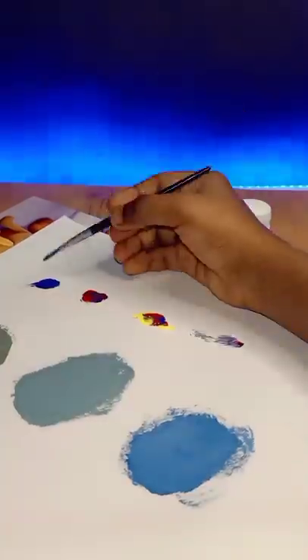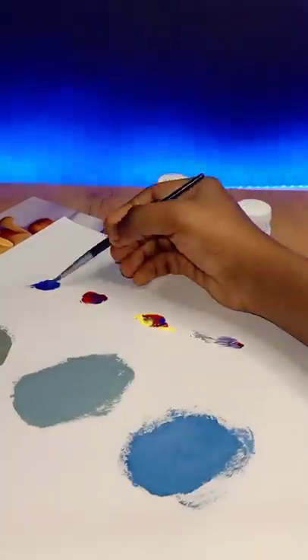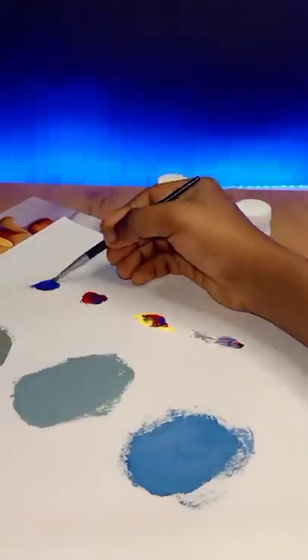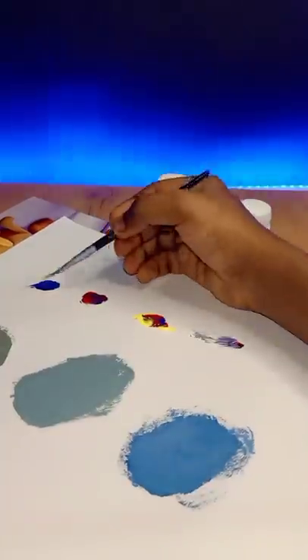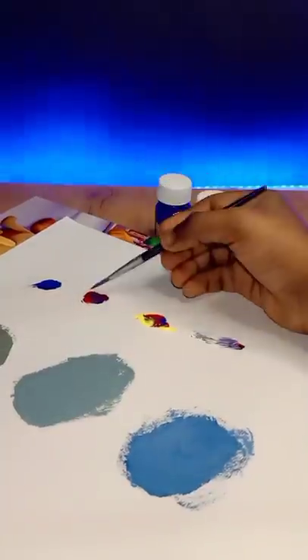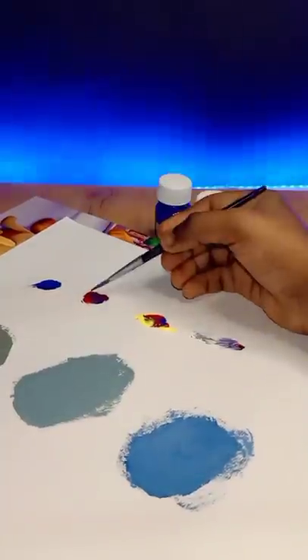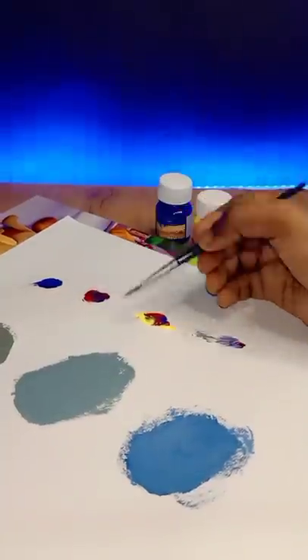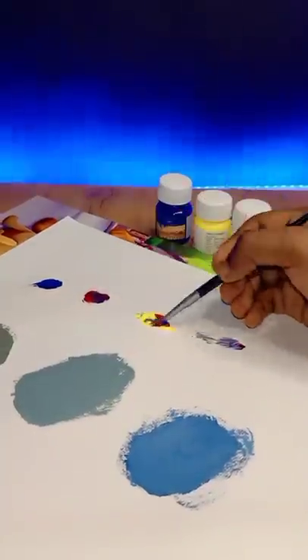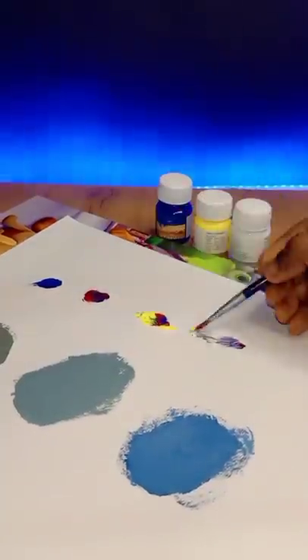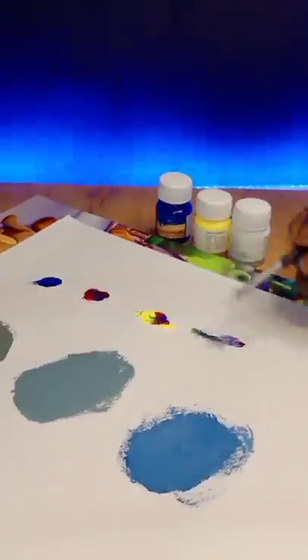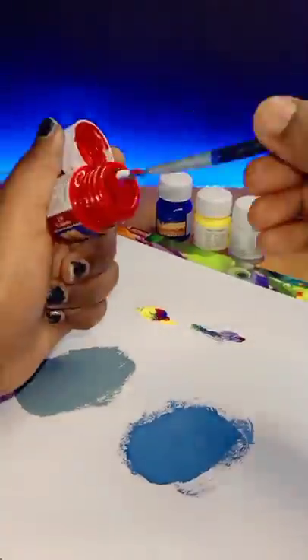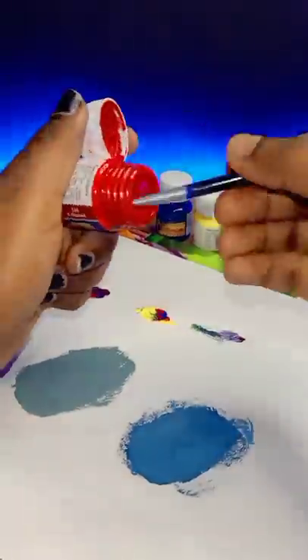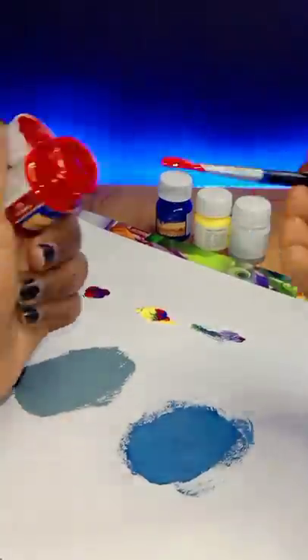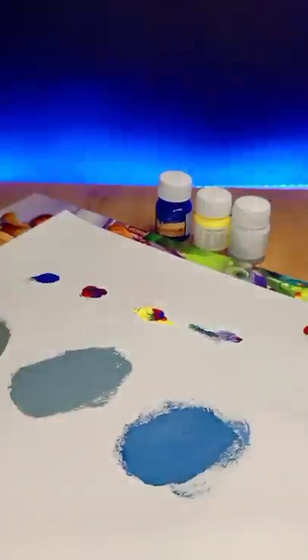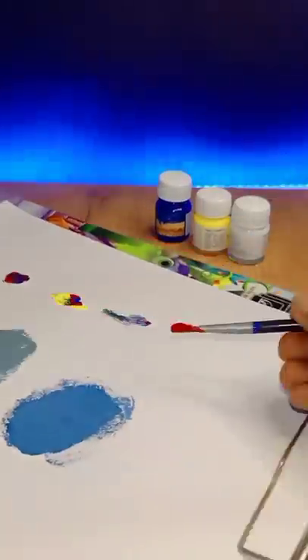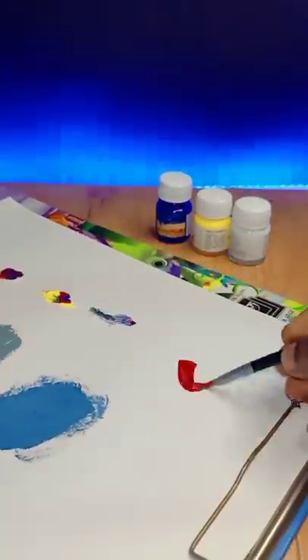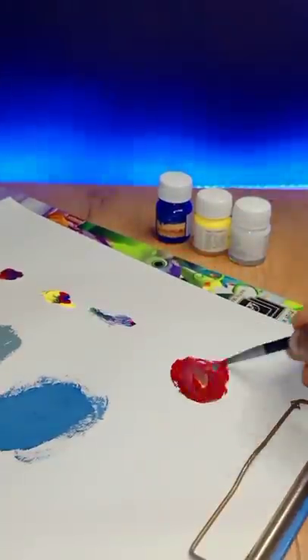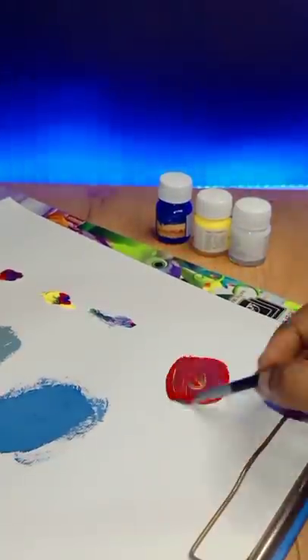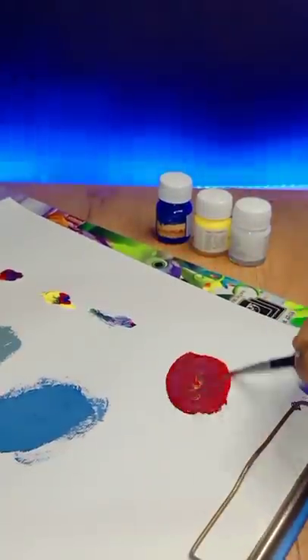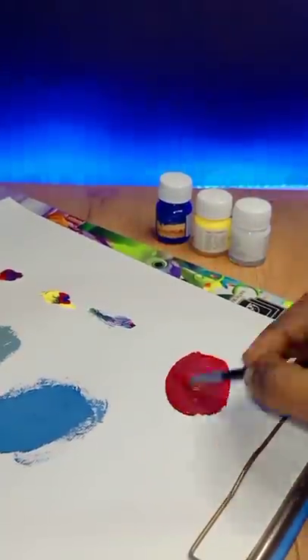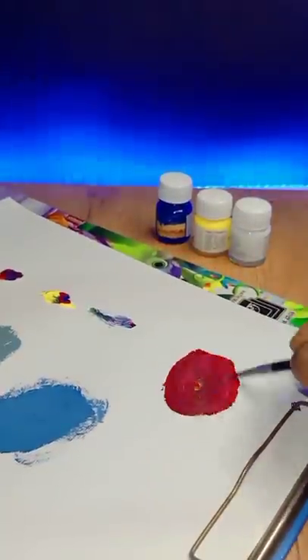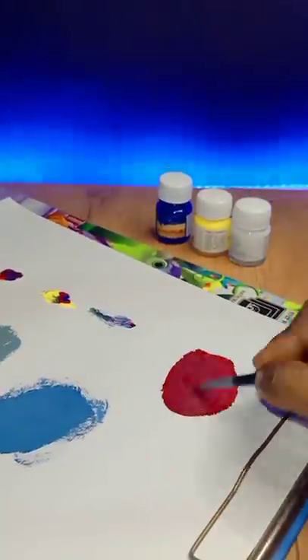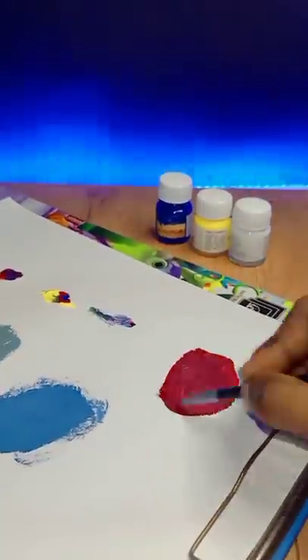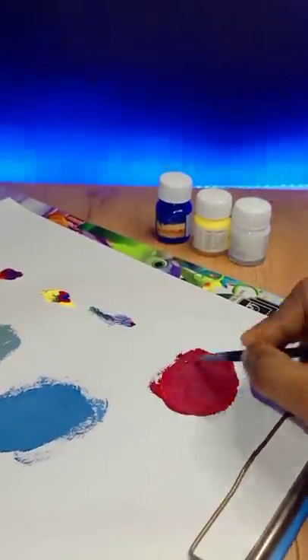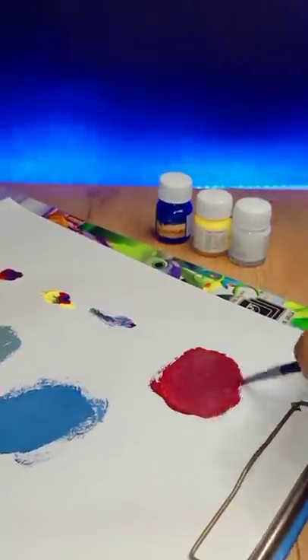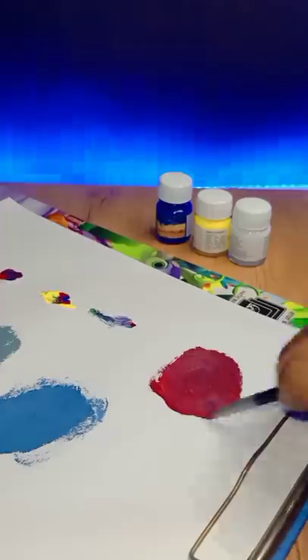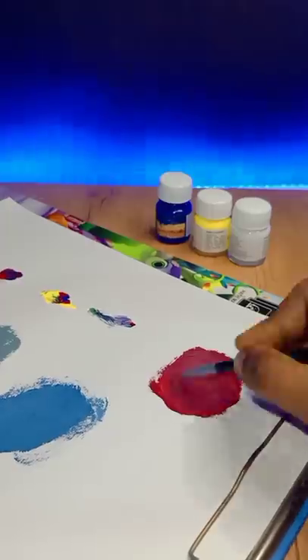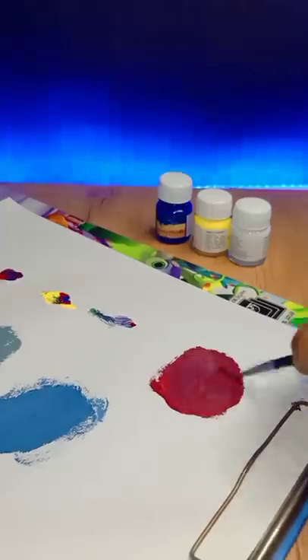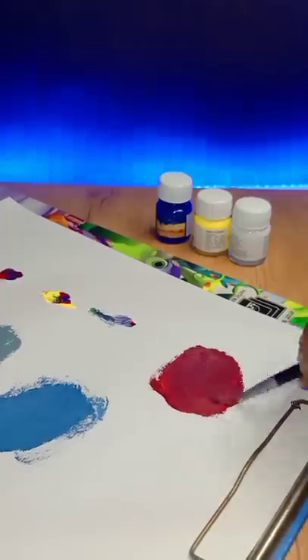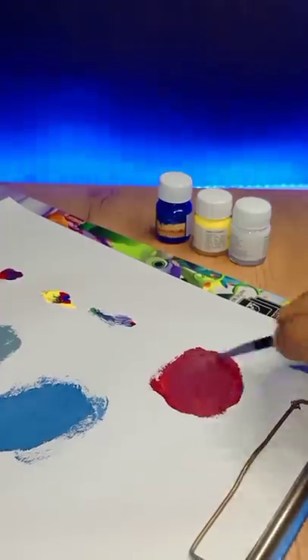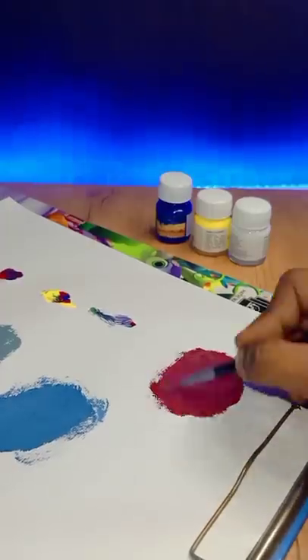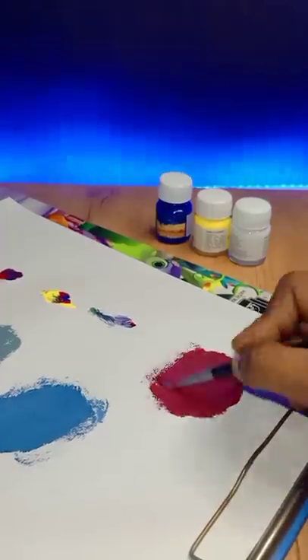What do you do? Blue, Red, Yellow, White. Add a little red color. We have a magenta color.